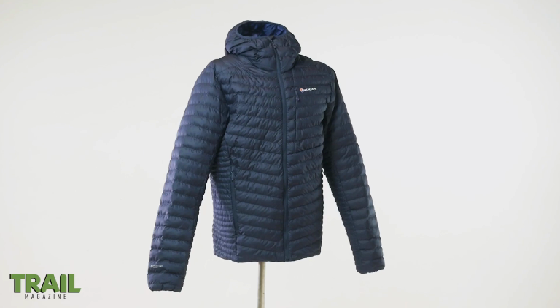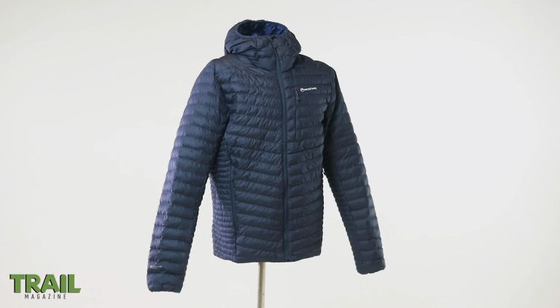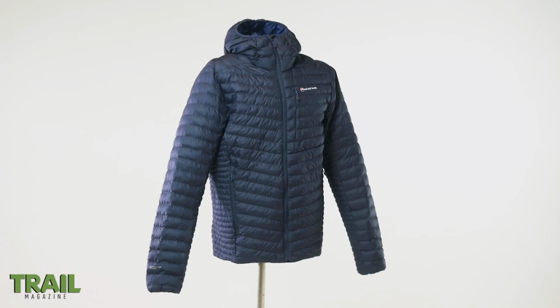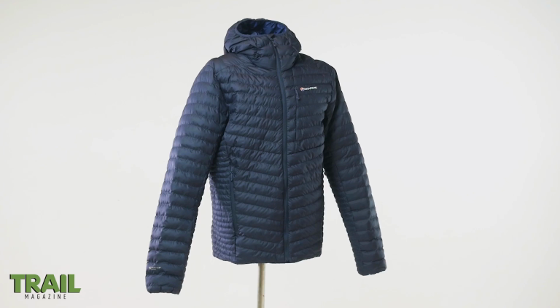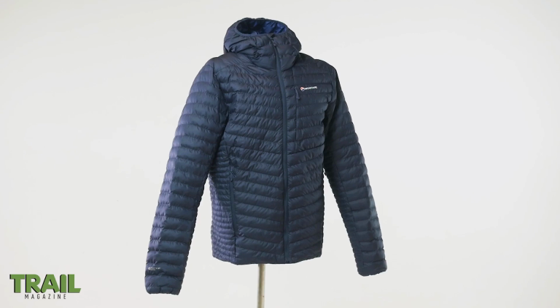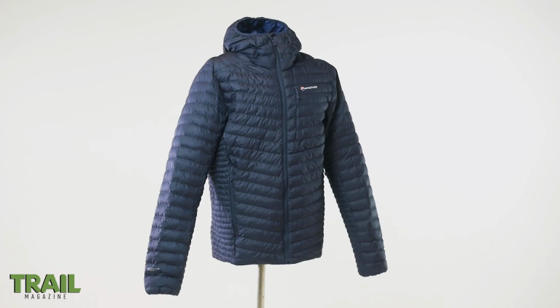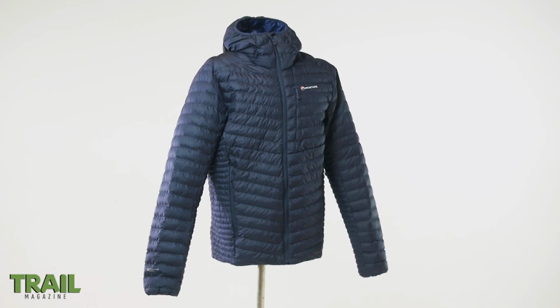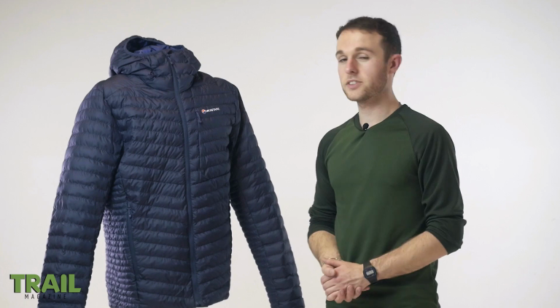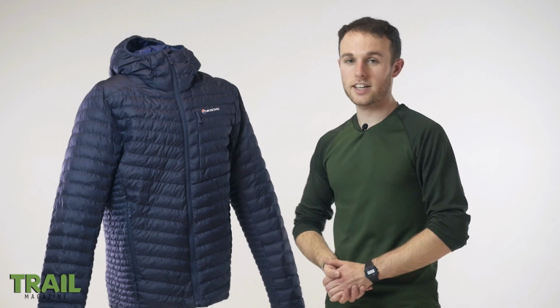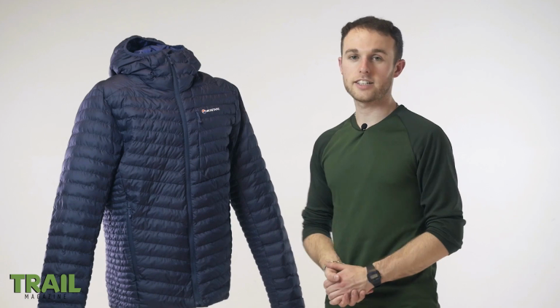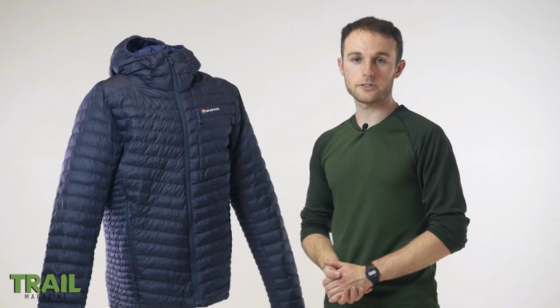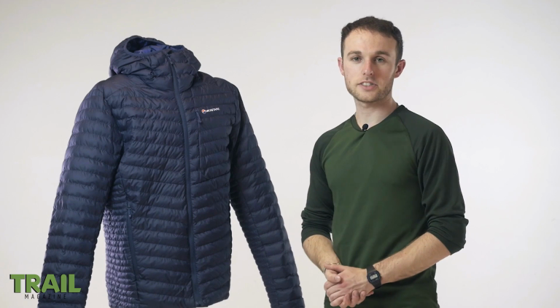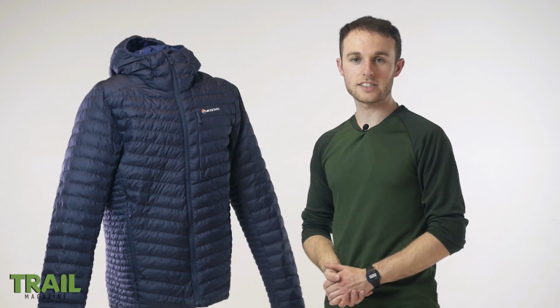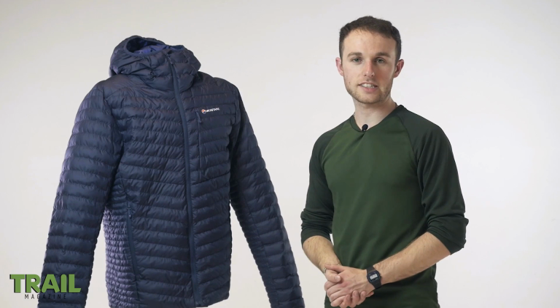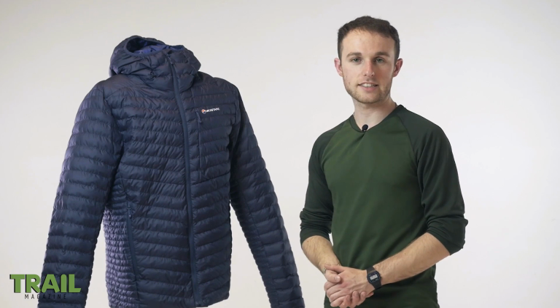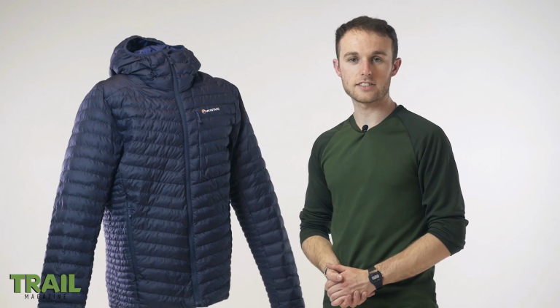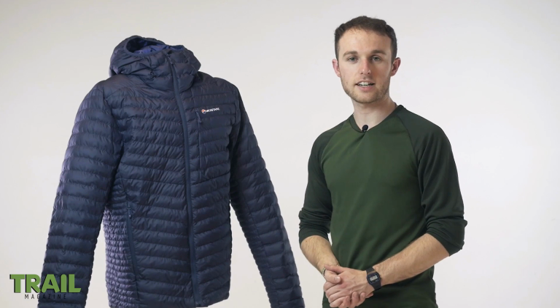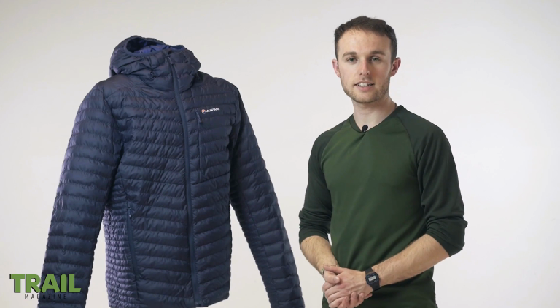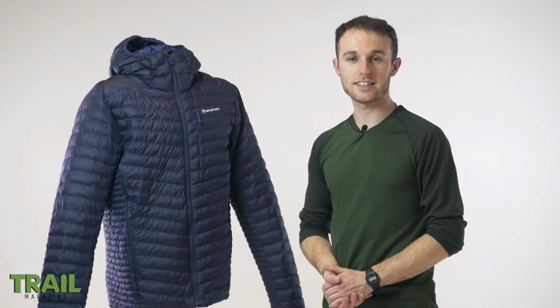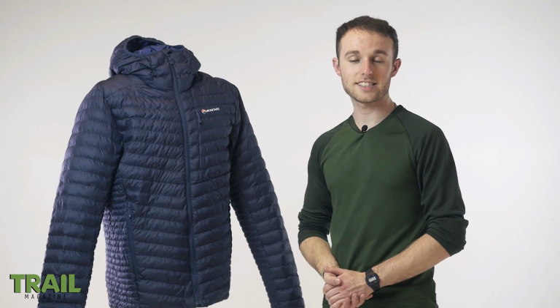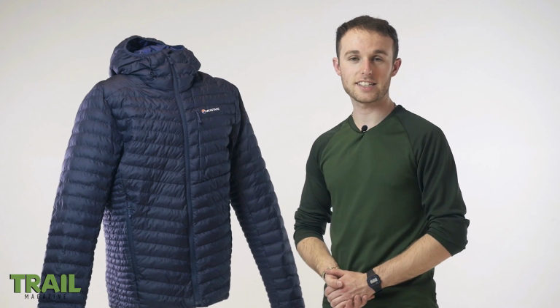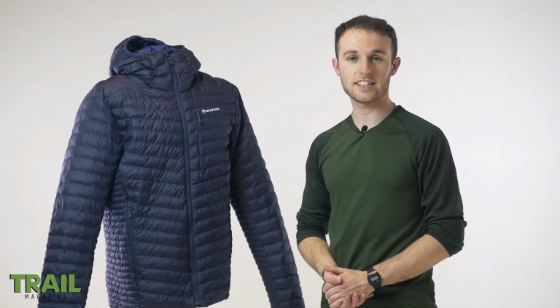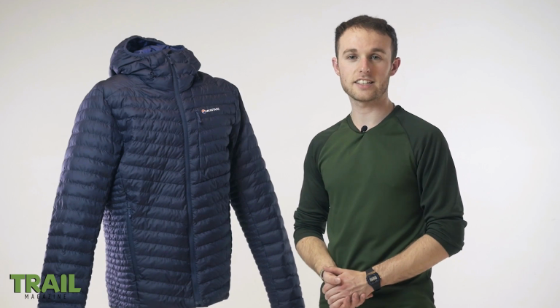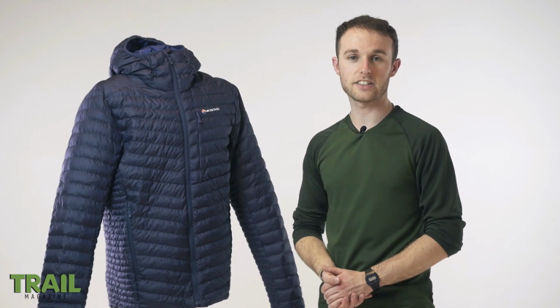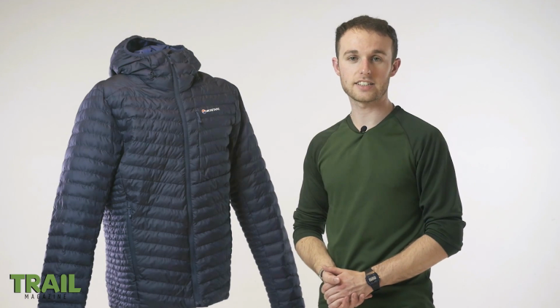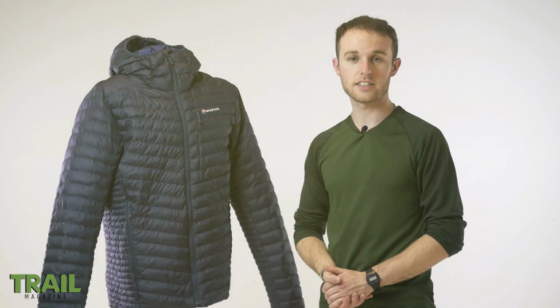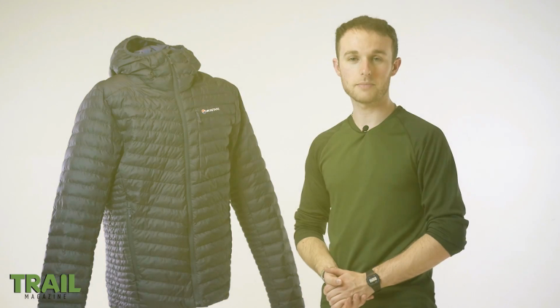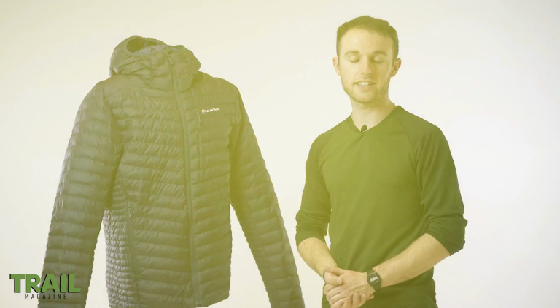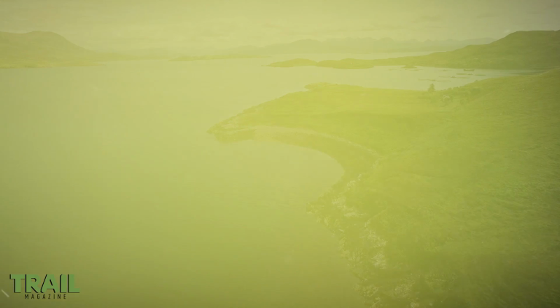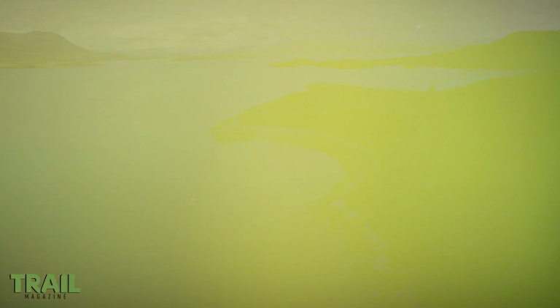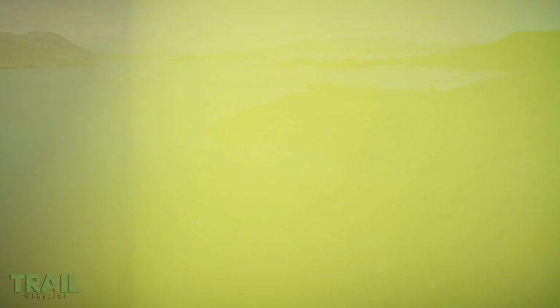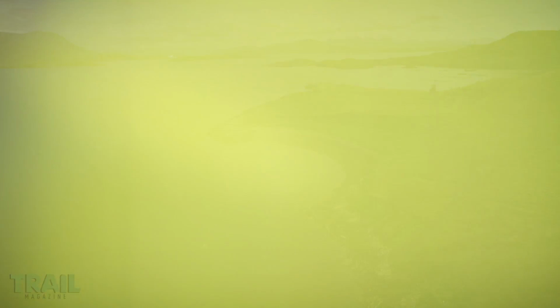Find out more about the Montane Icarus insulated jacket in this year's gear guide in the May issue of Trail.